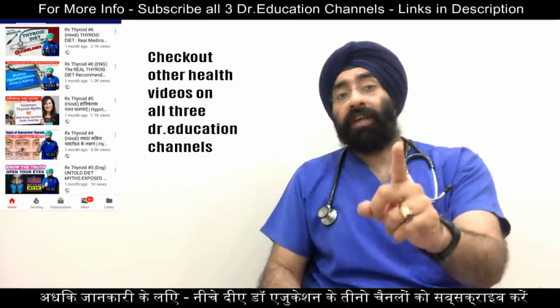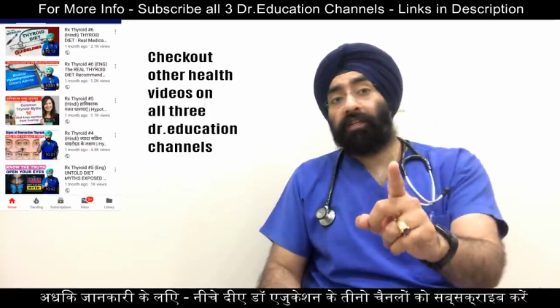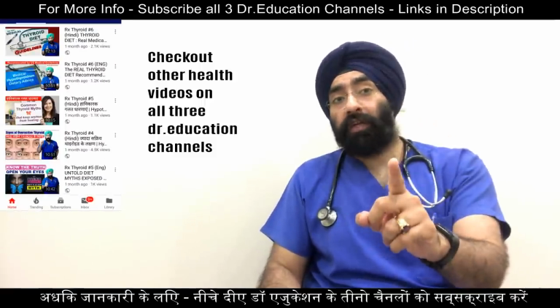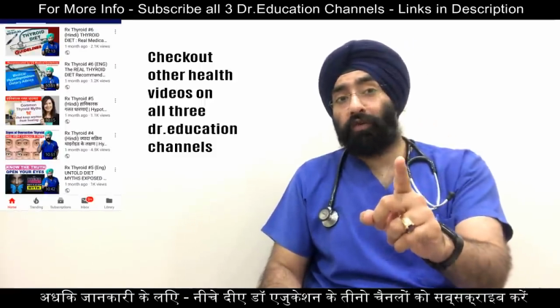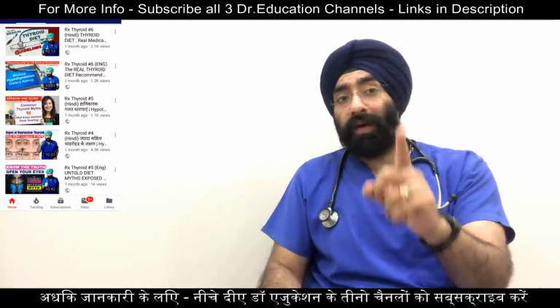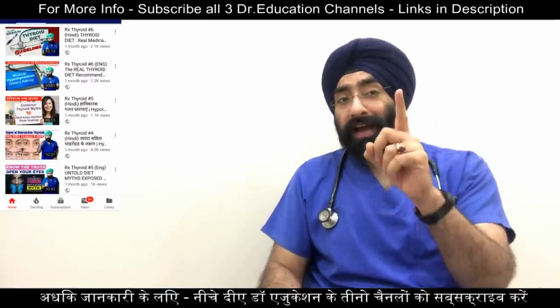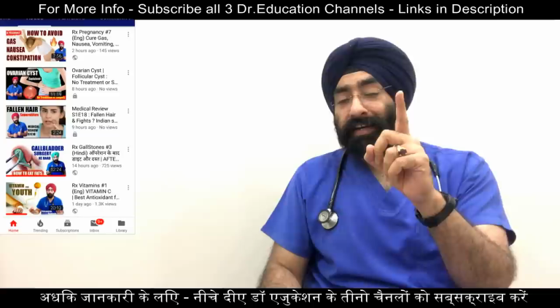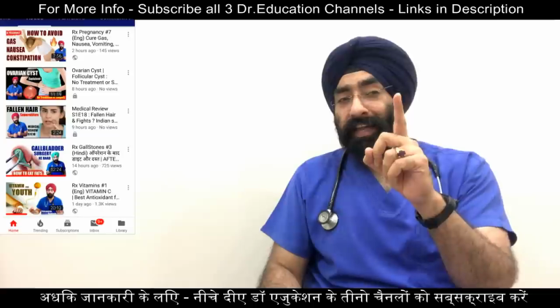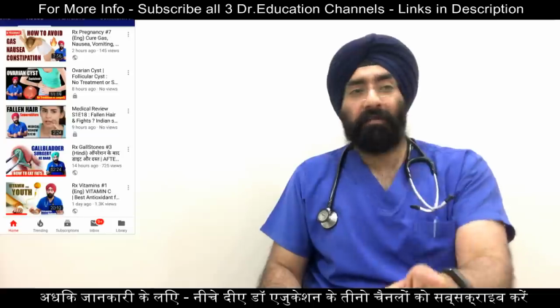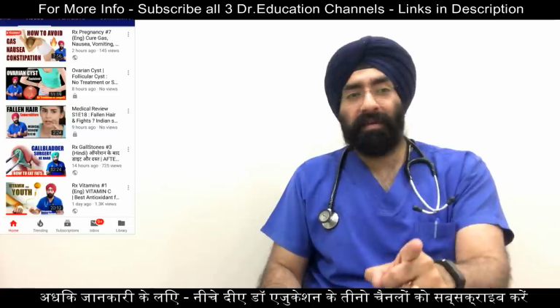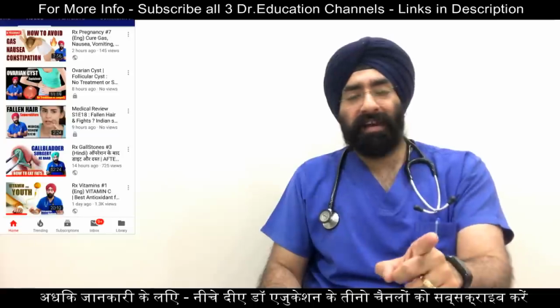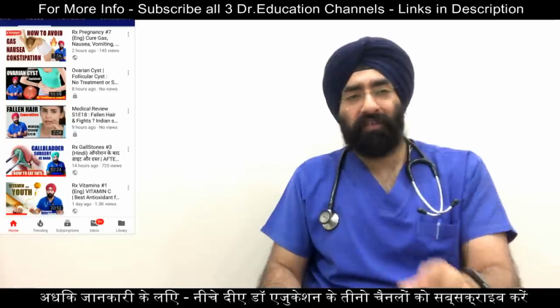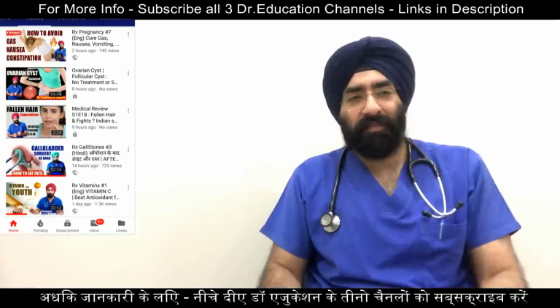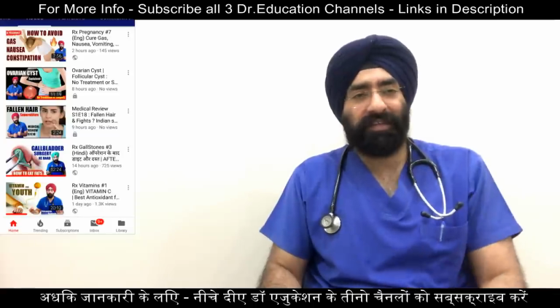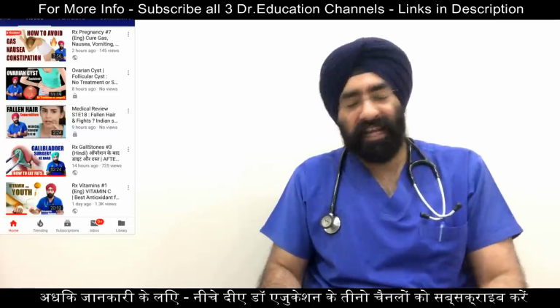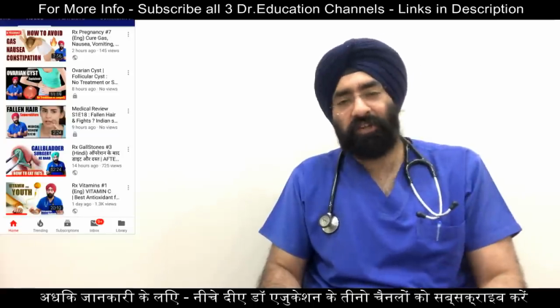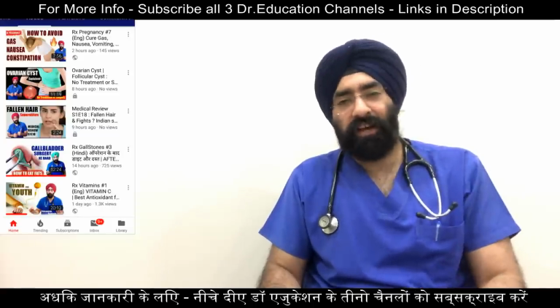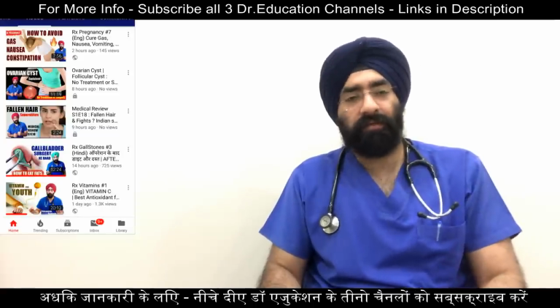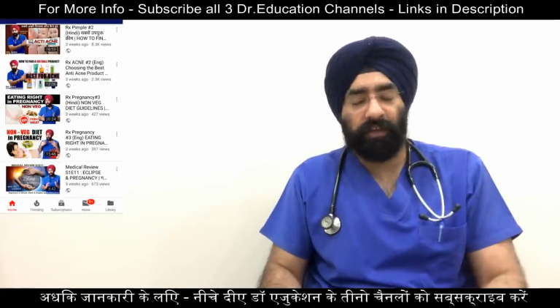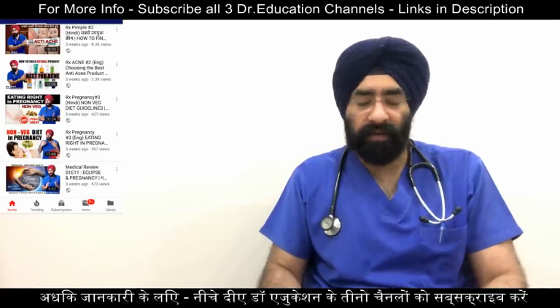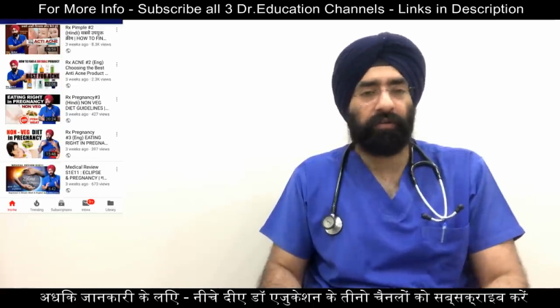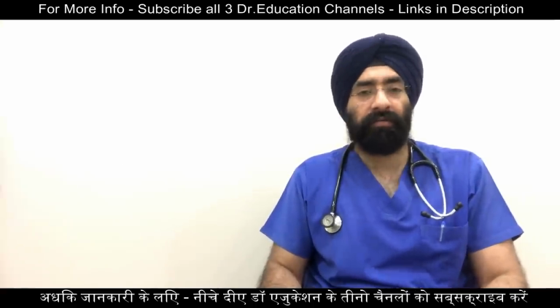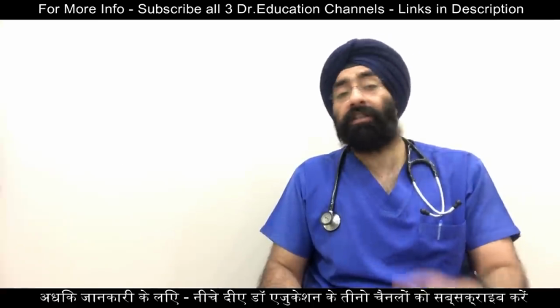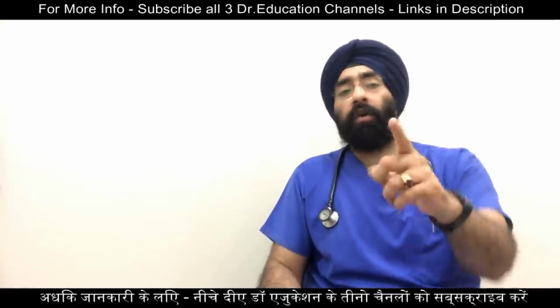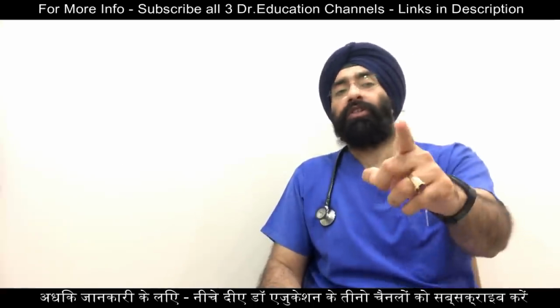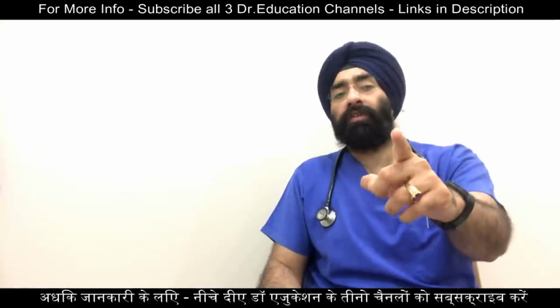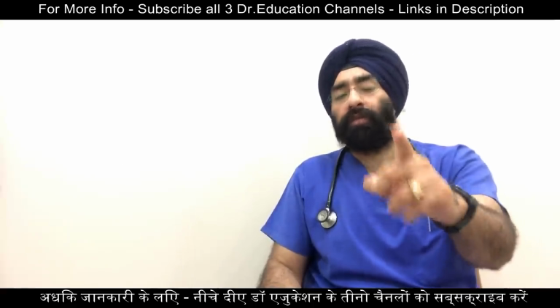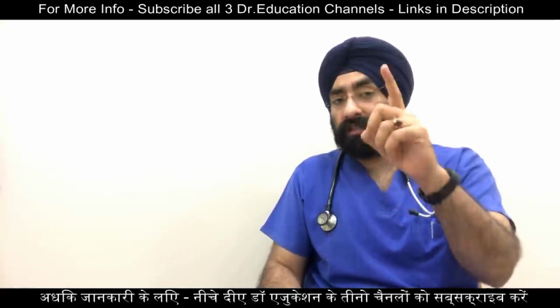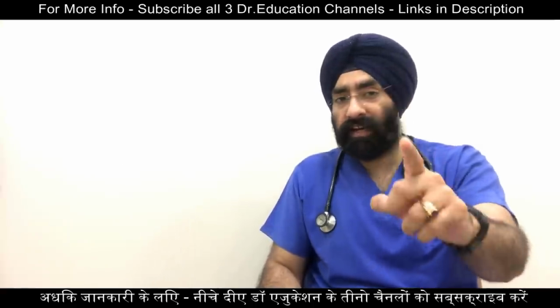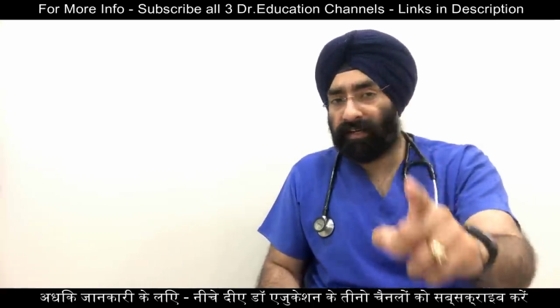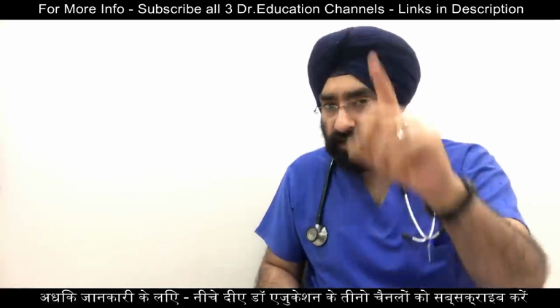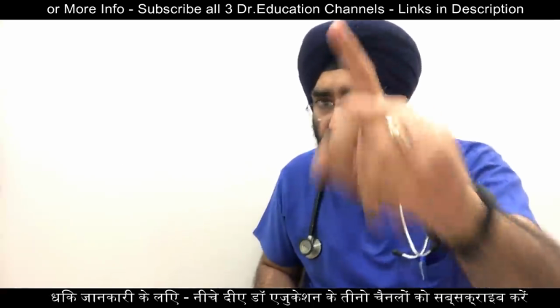I hope this was helpful. Please share this video and keep coming back for more knowledgeable videos. I'm Dr. Paramjeet and you're watching Doctor Education — stay connected and stay healthy.